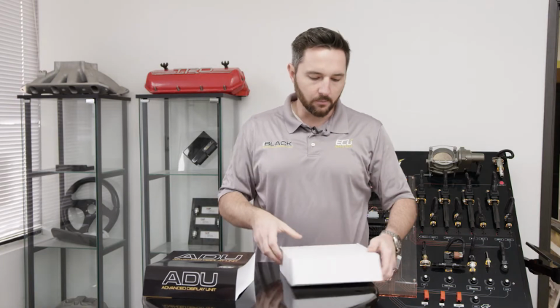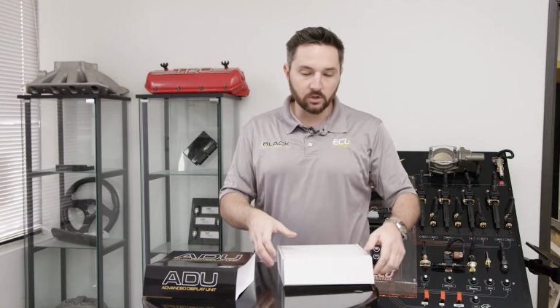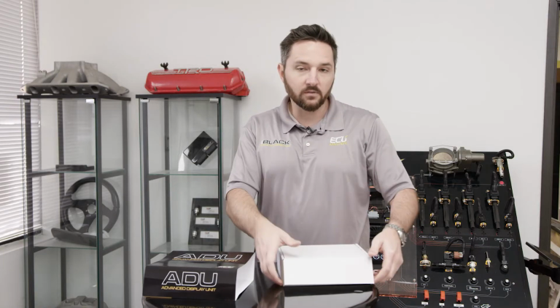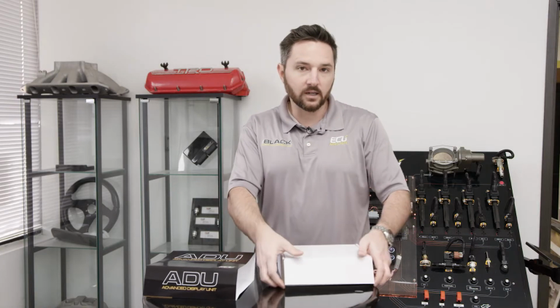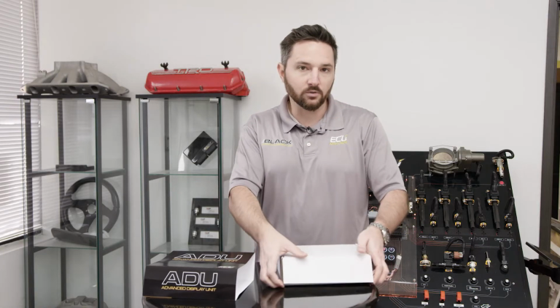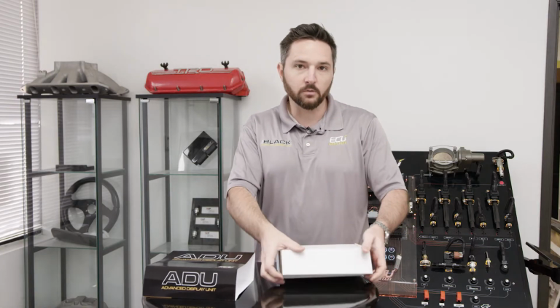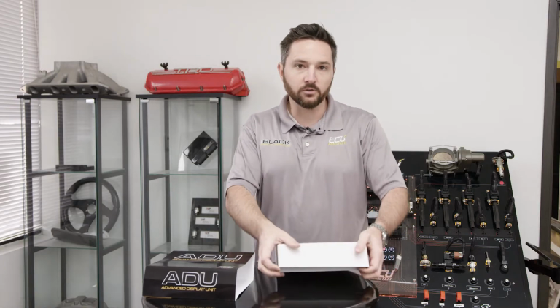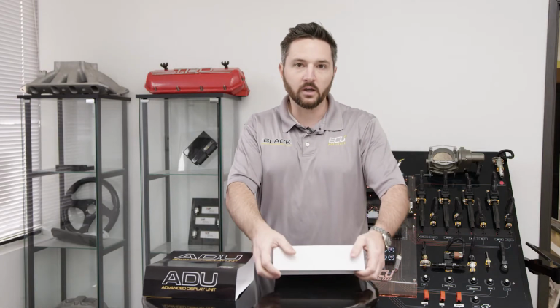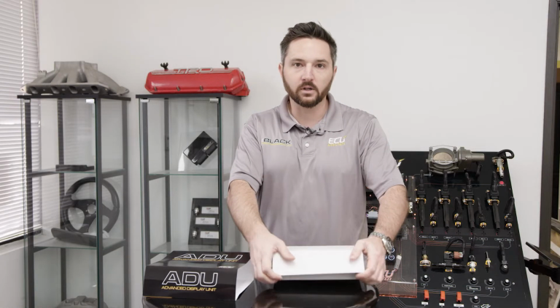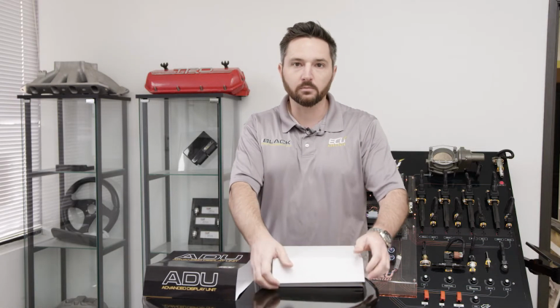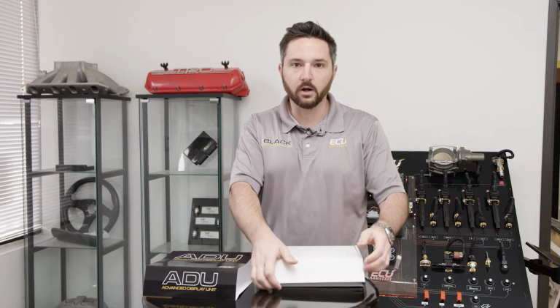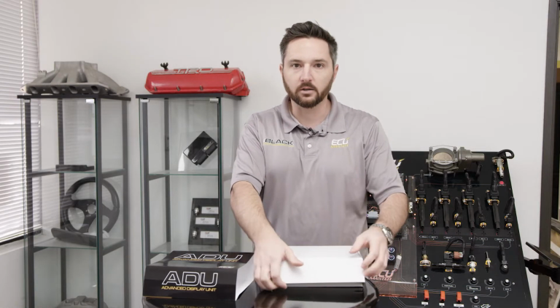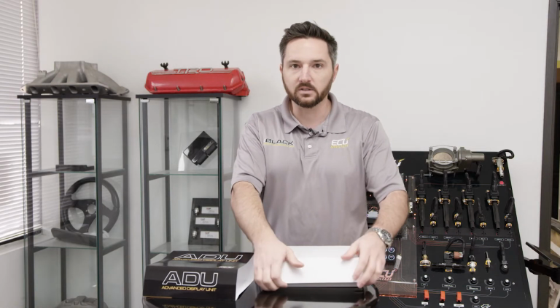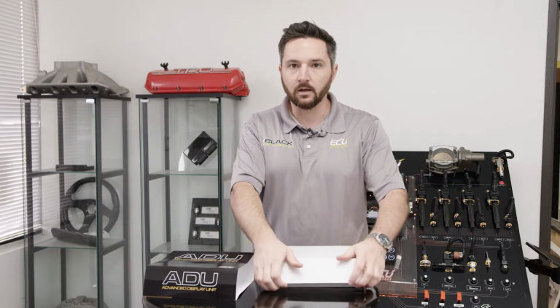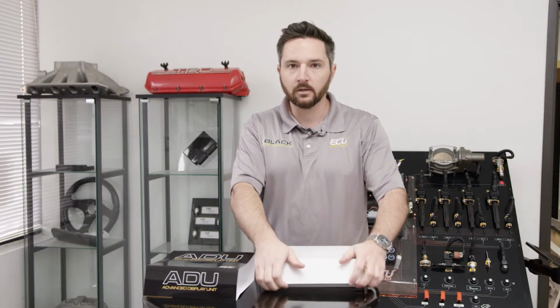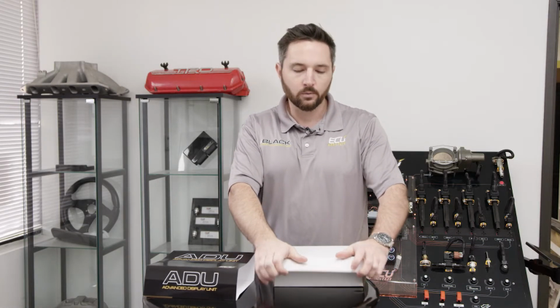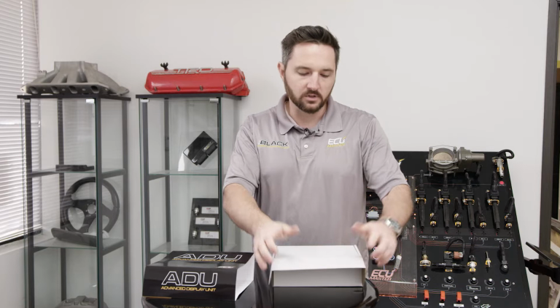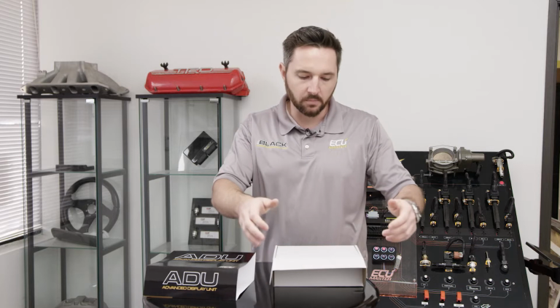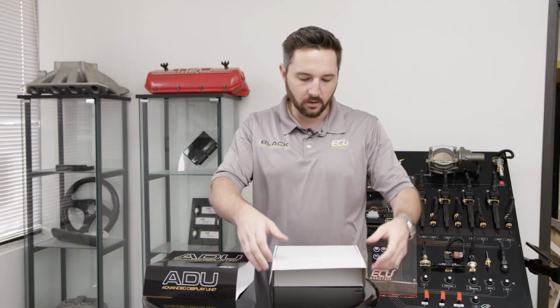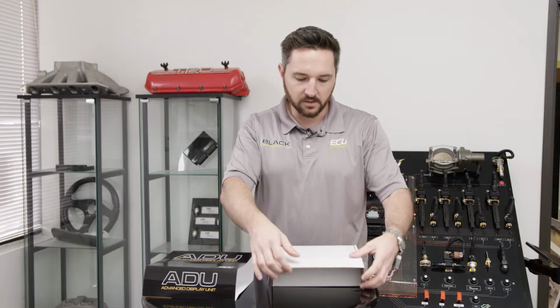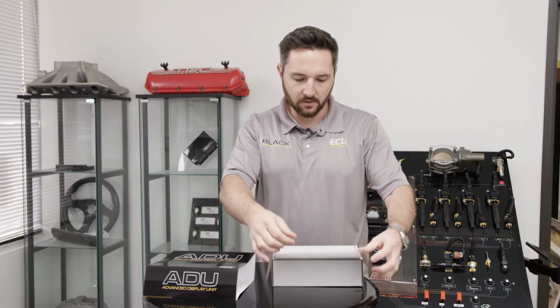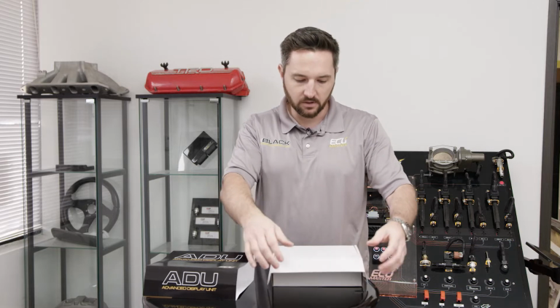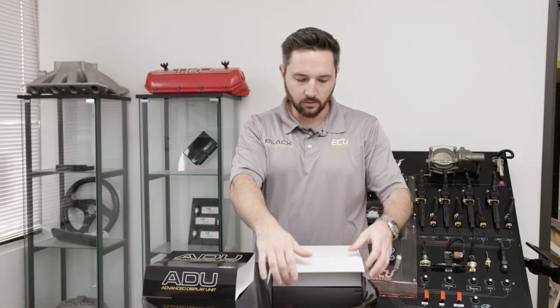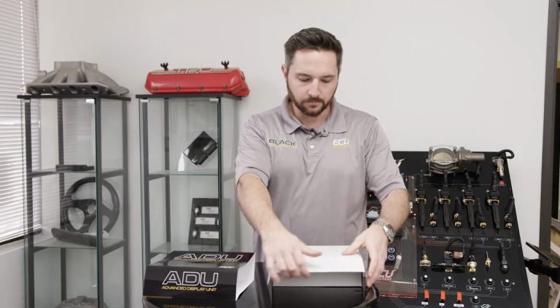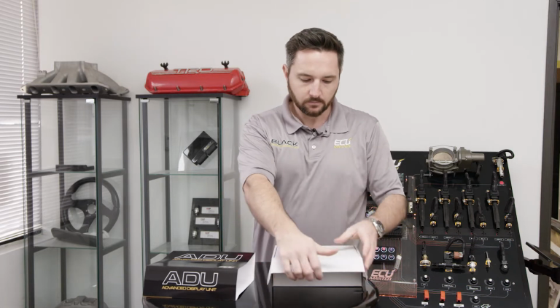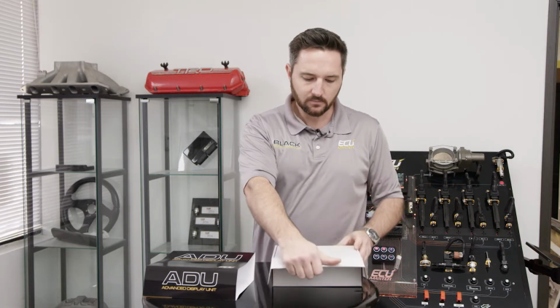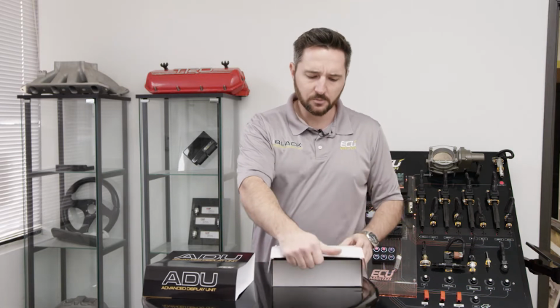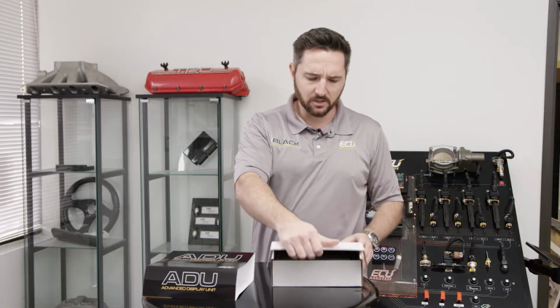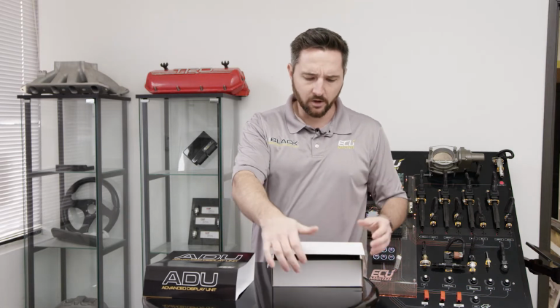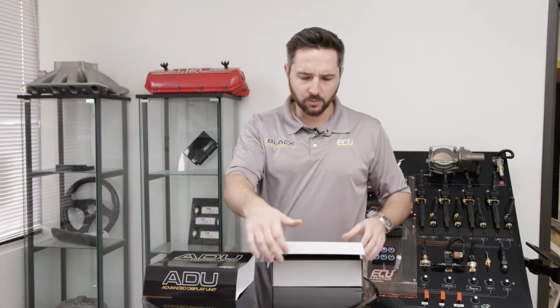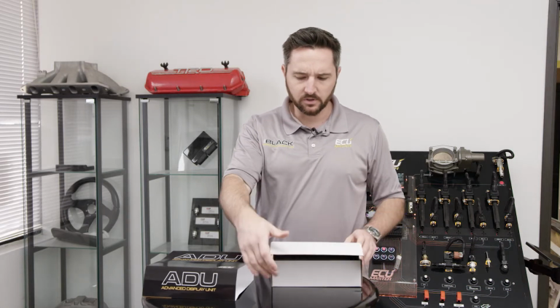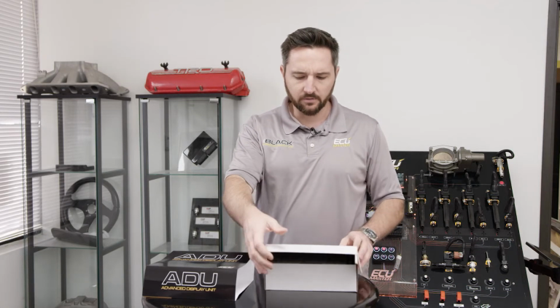We do give you the connector and terminals with every product that we sell, which is a big cost savings to you, especially on the Autosport stuff.